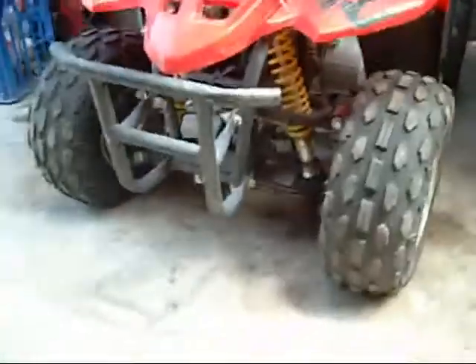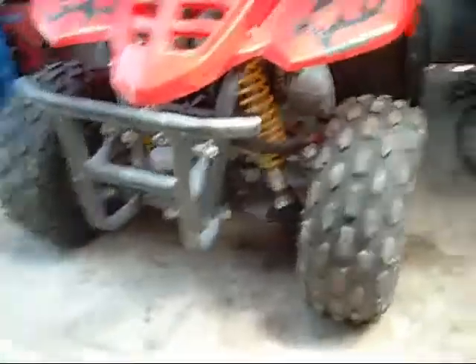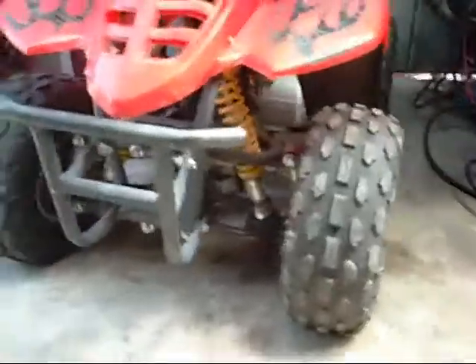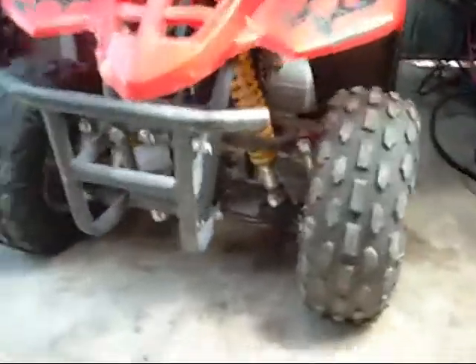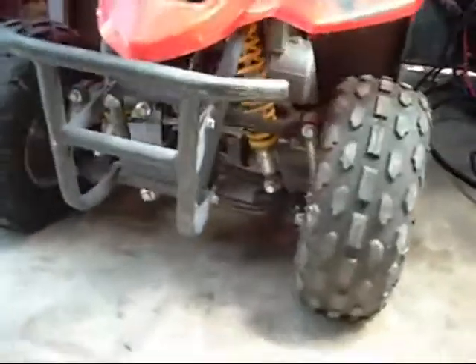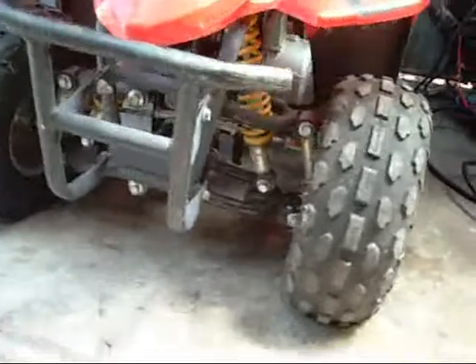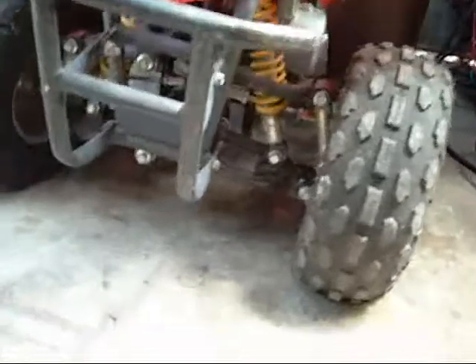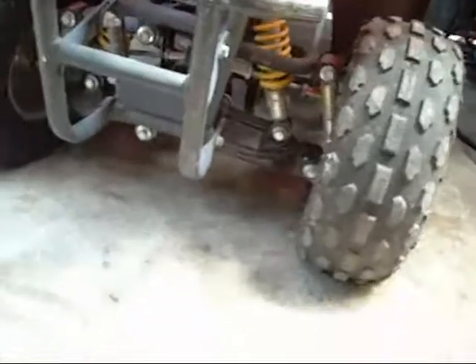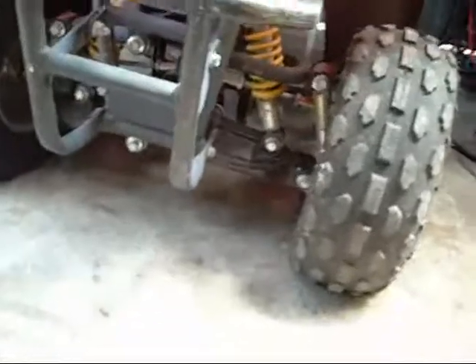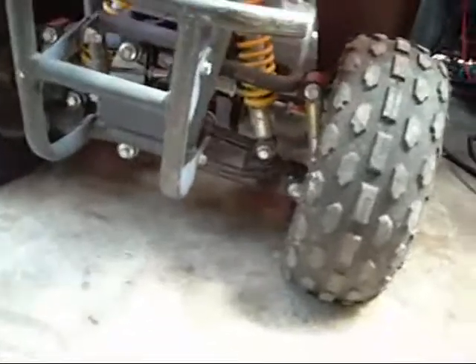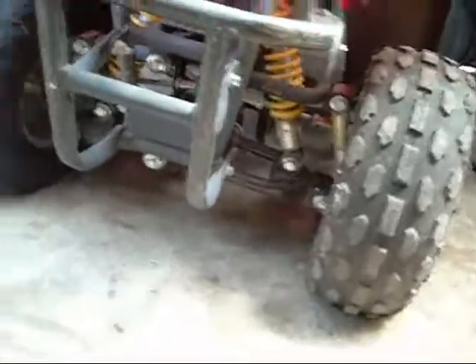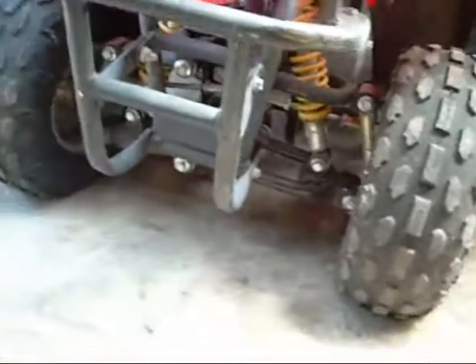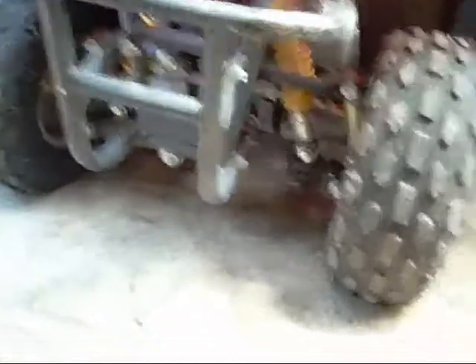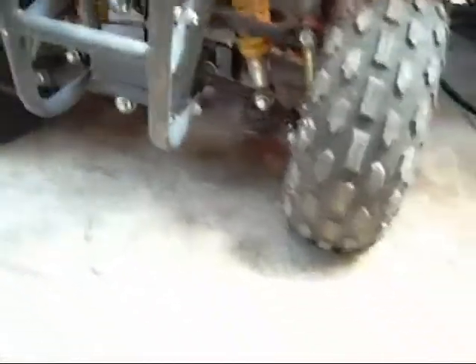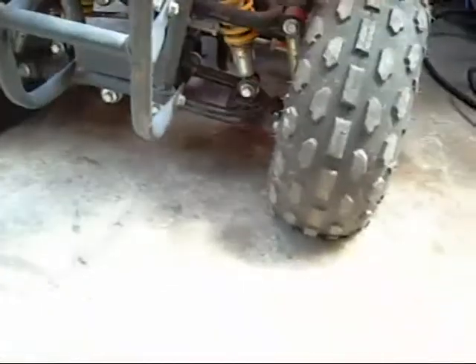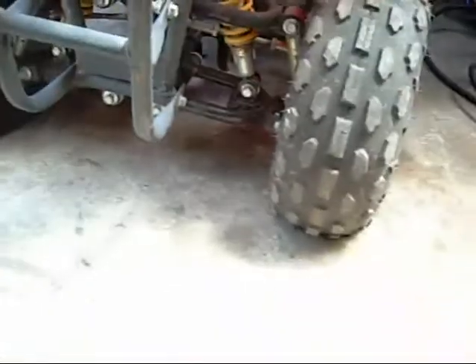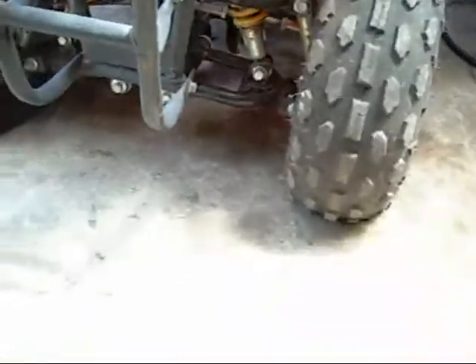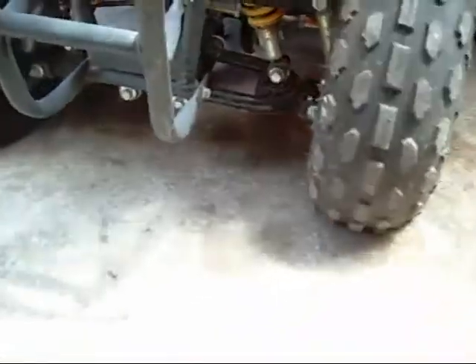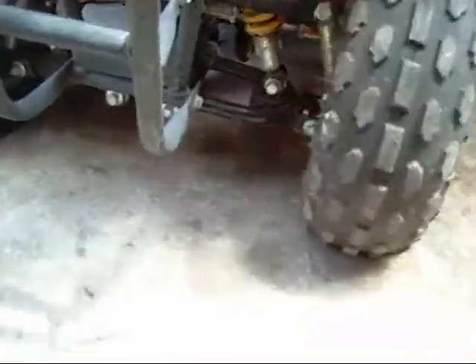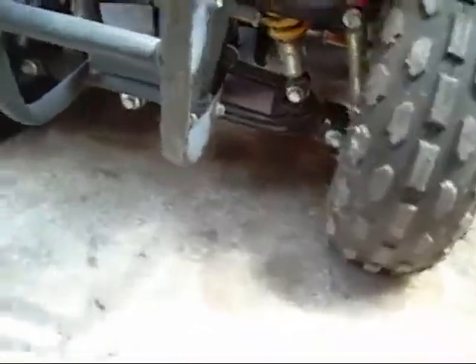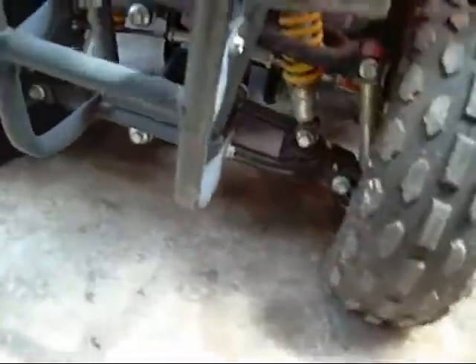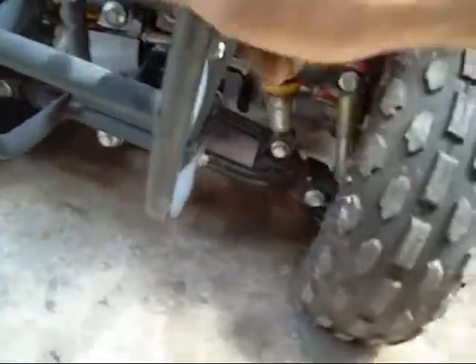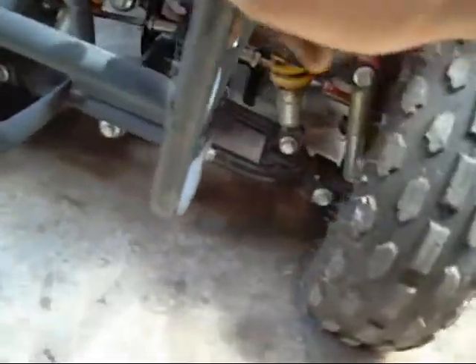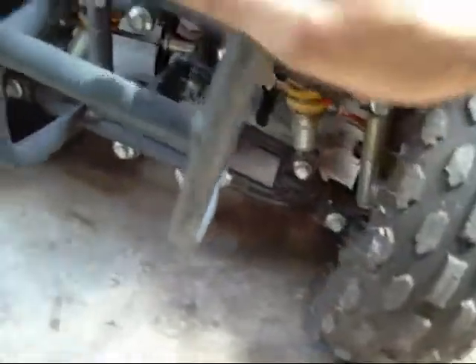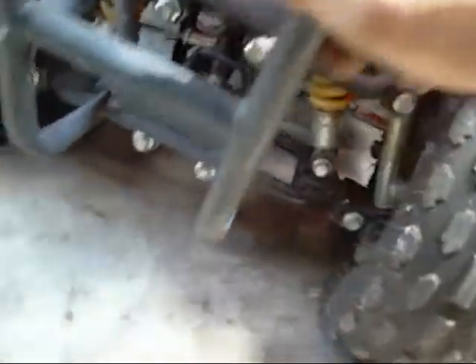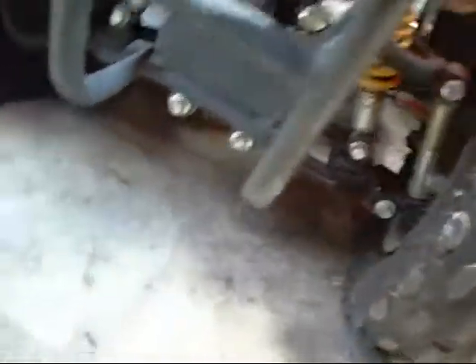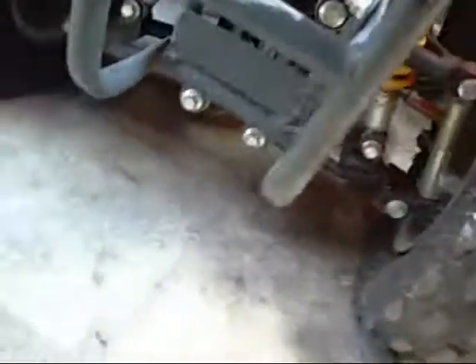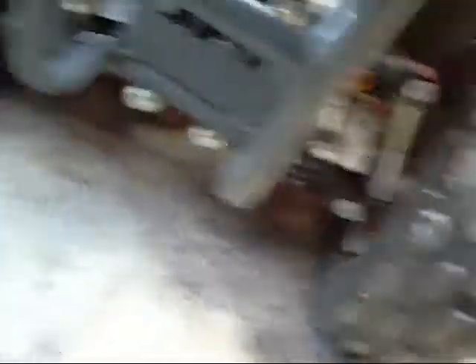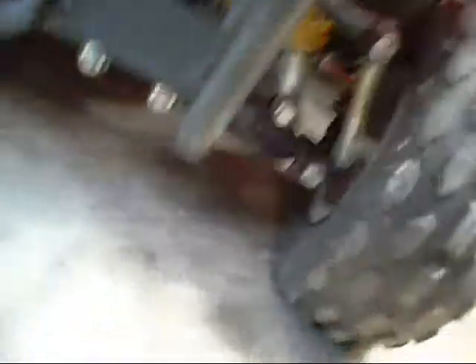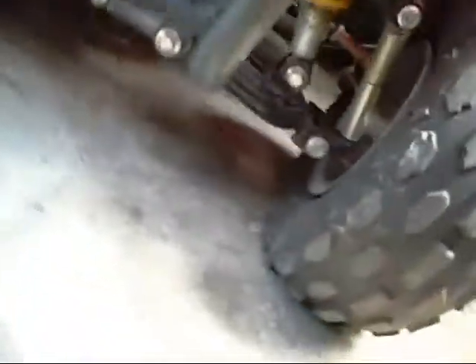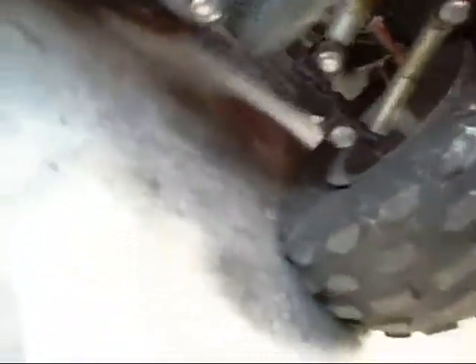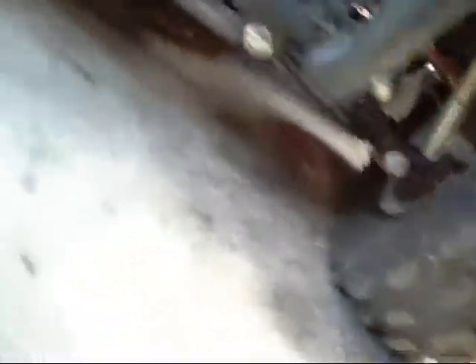The front suspension is a bit funny - the ball joints are worn out. Not that it has done many miles; it's just falling apart.